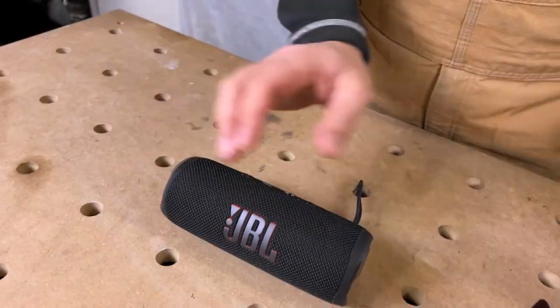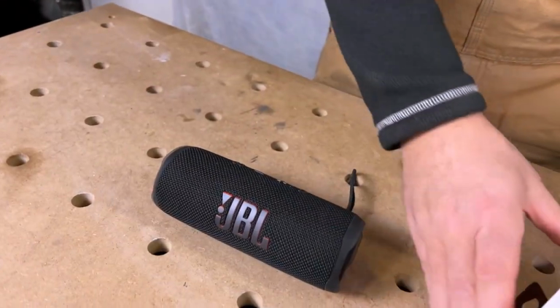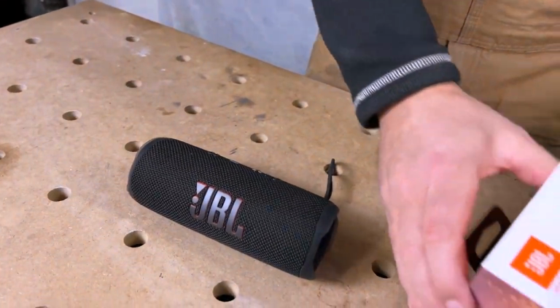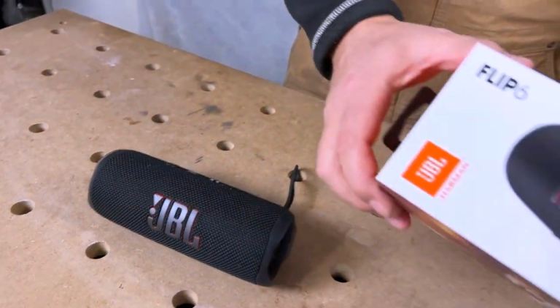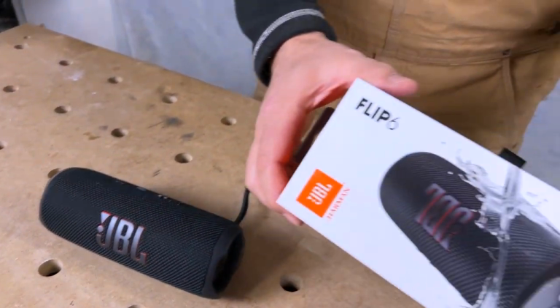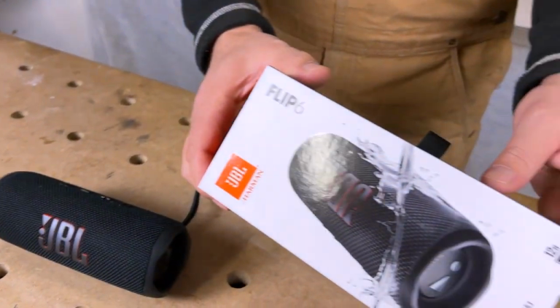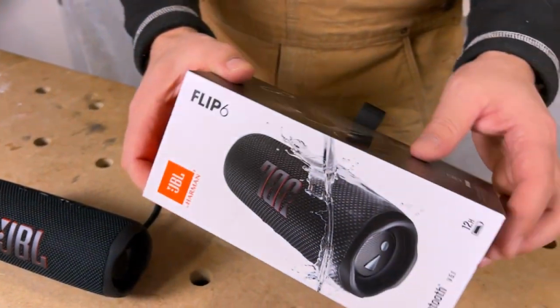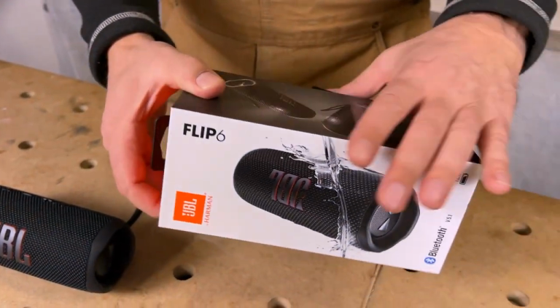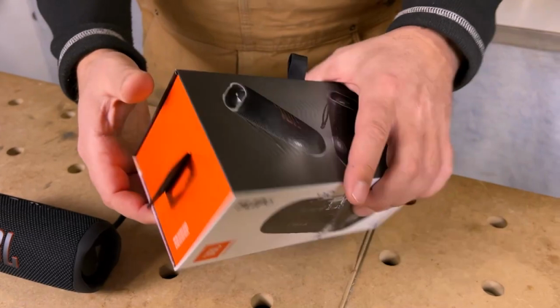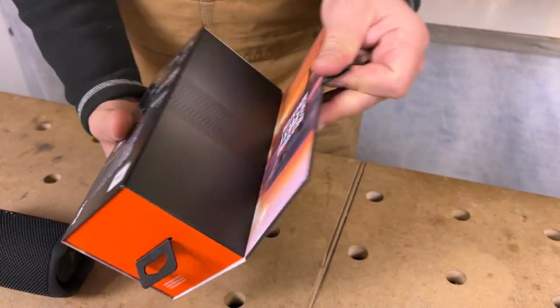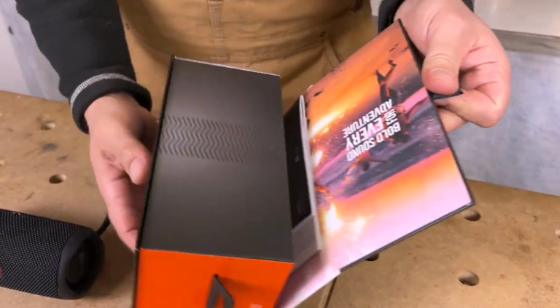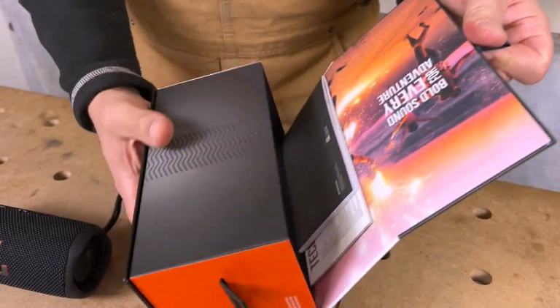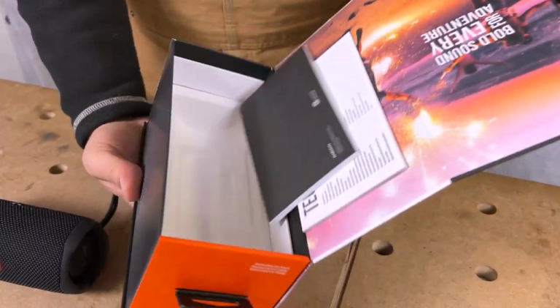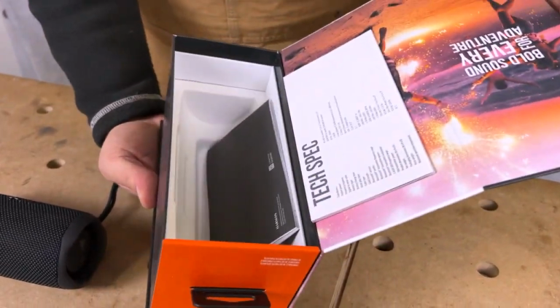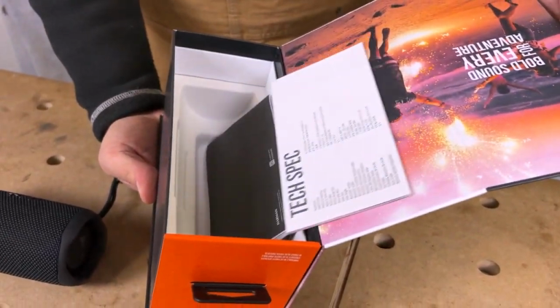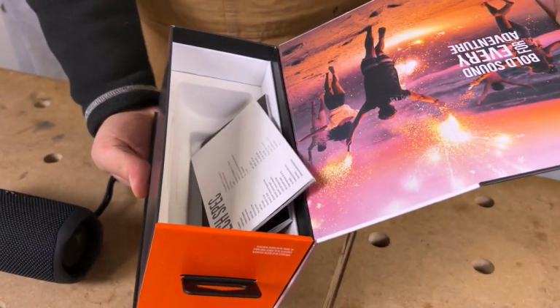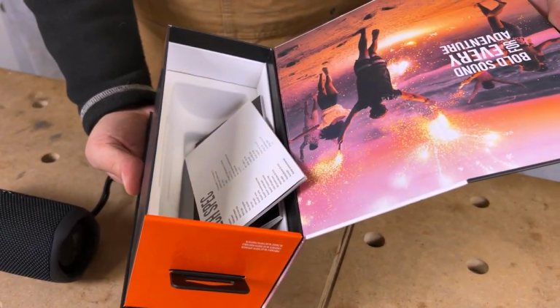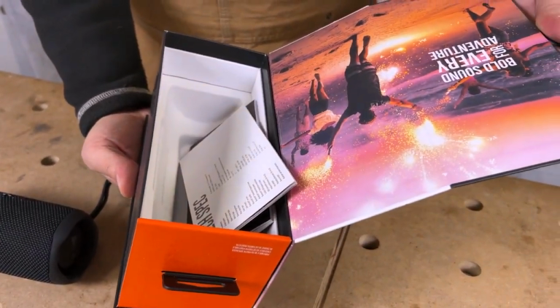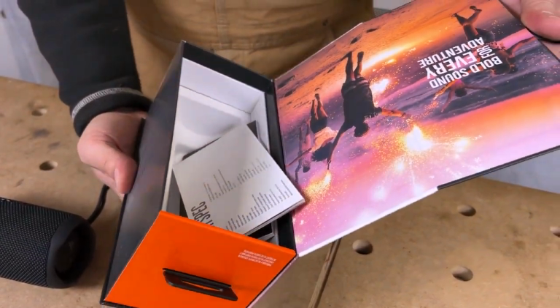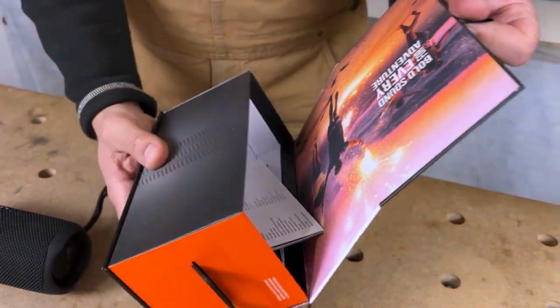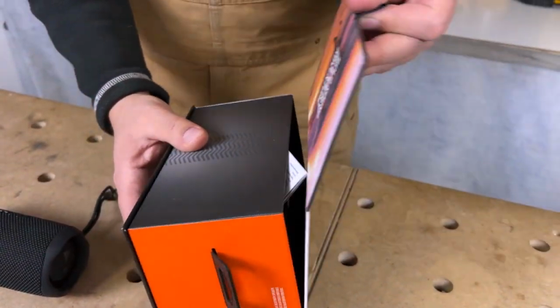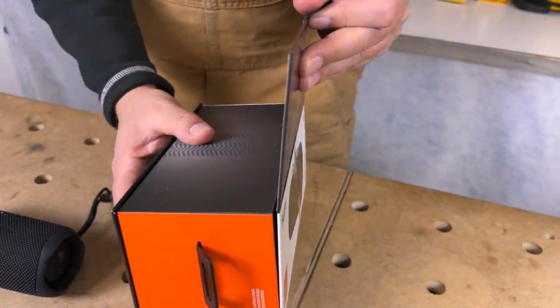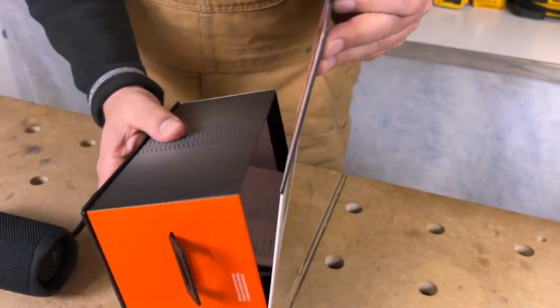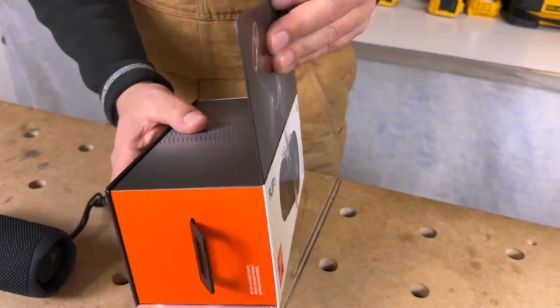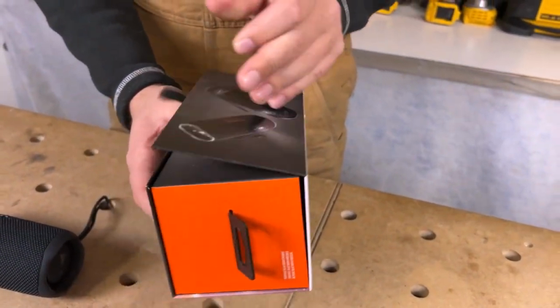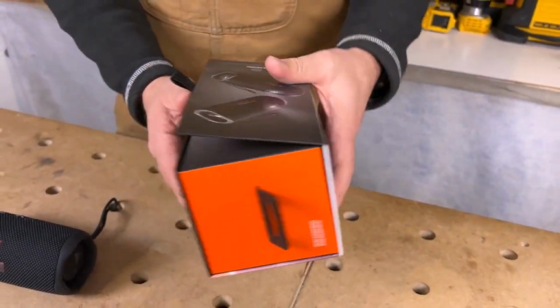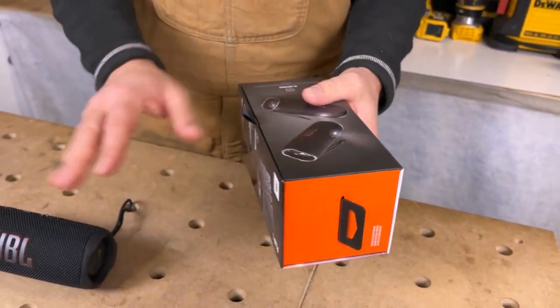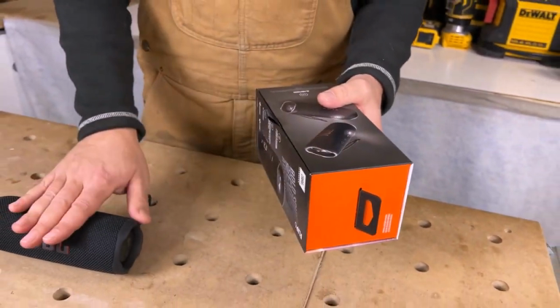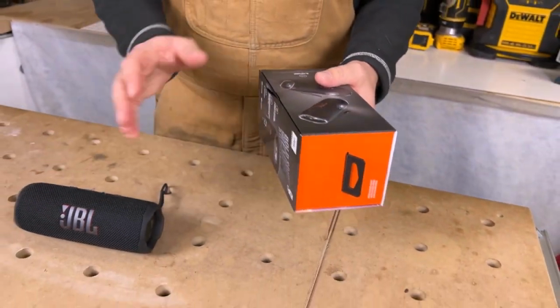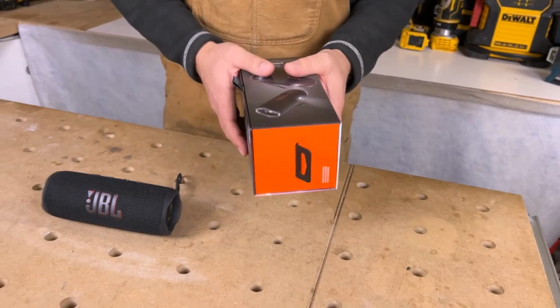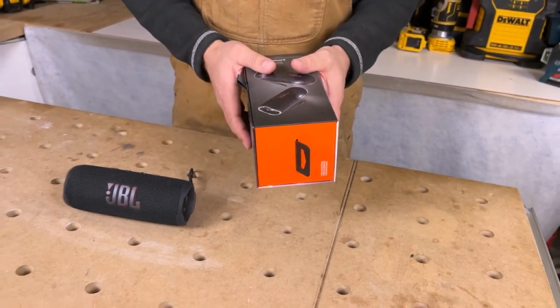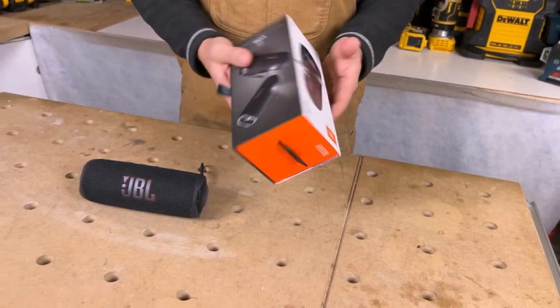It comes in a really nice box, opens up just like that. You get instructions, you get a power cable, and you get the speaker itself.